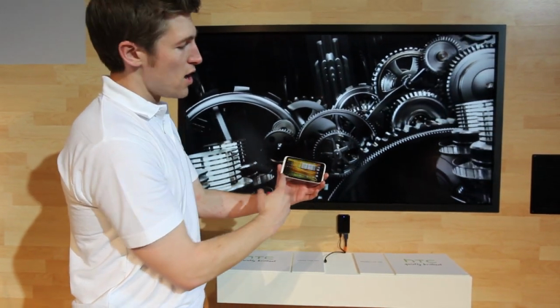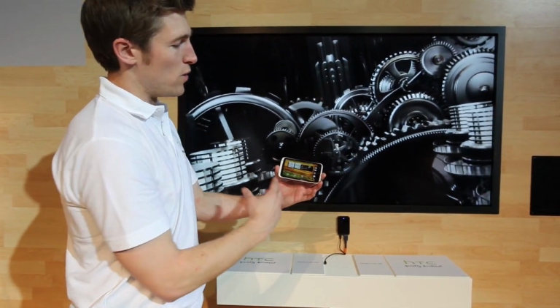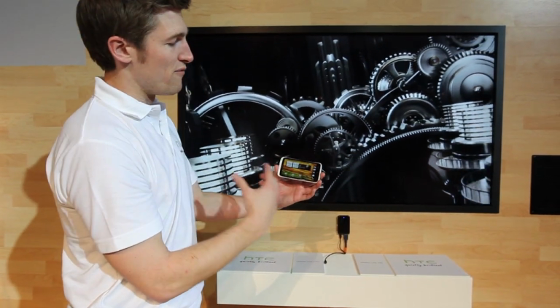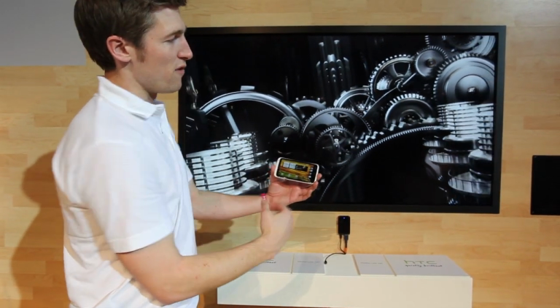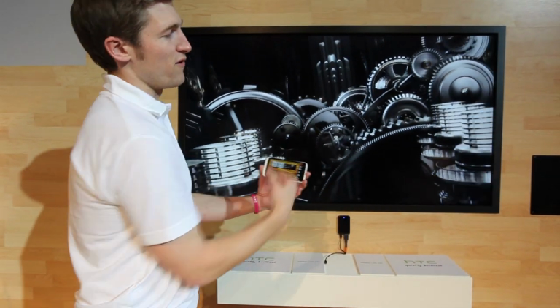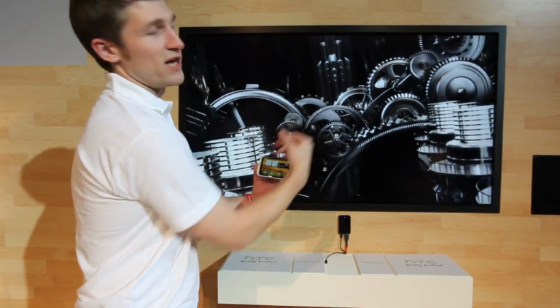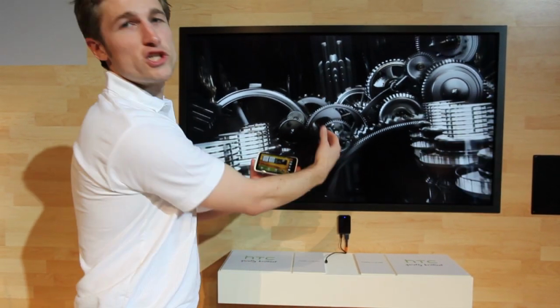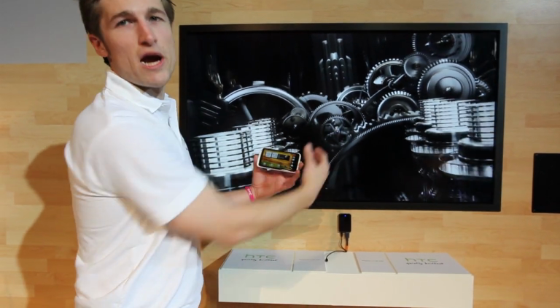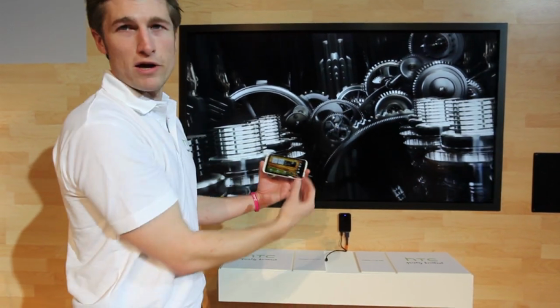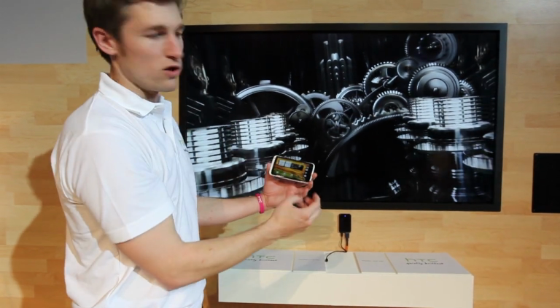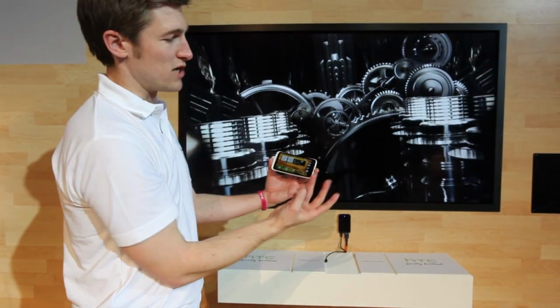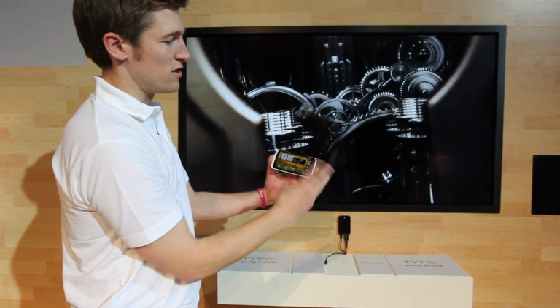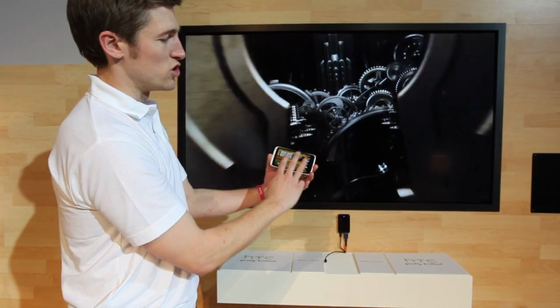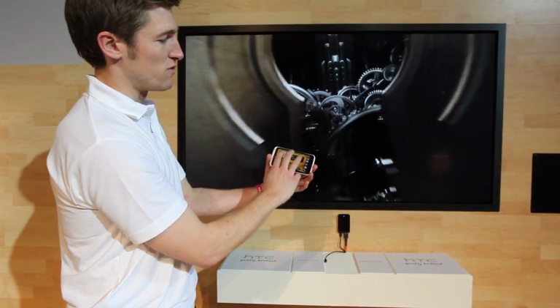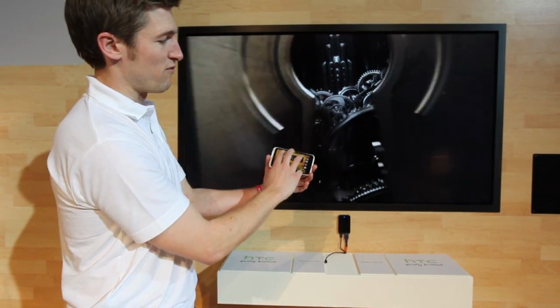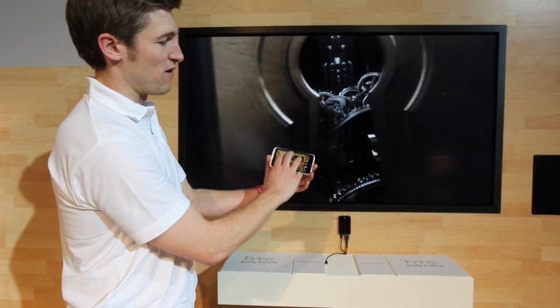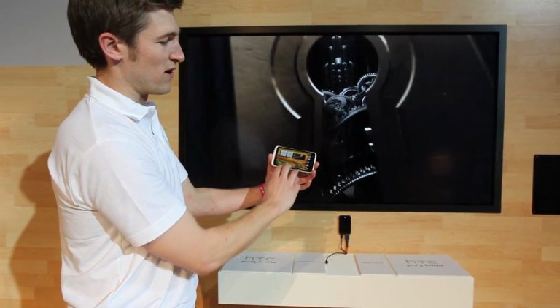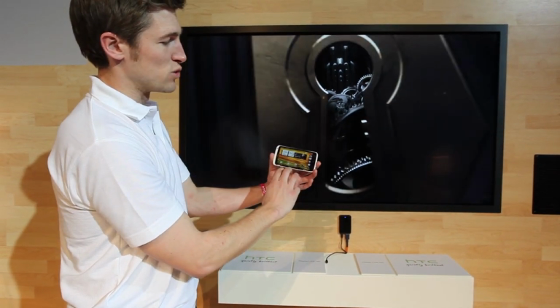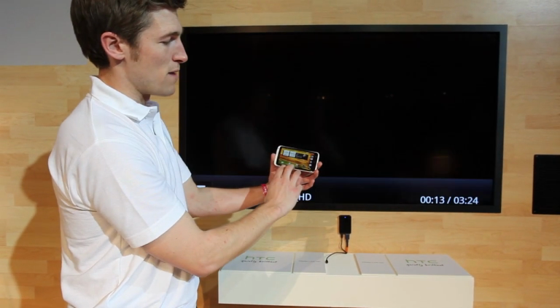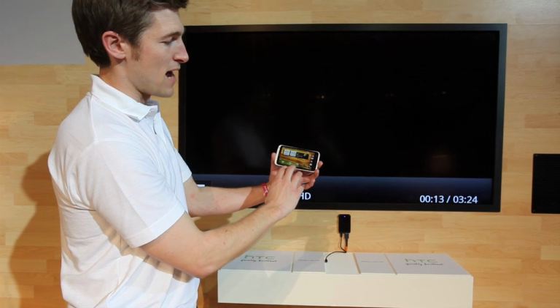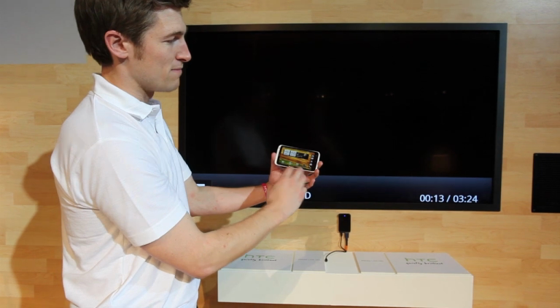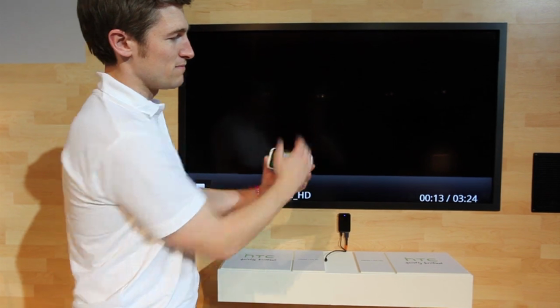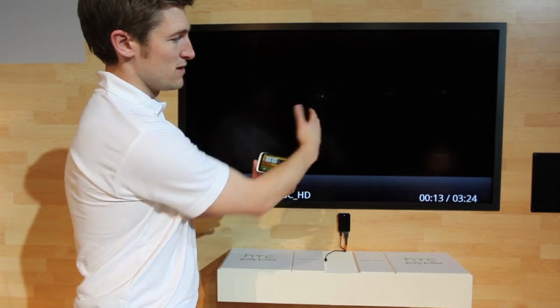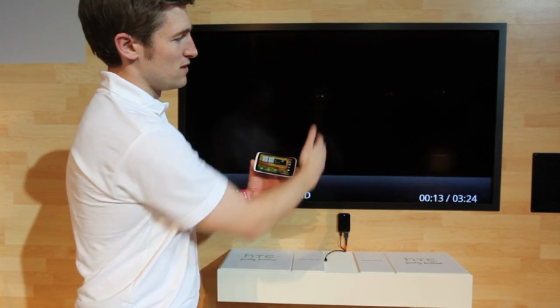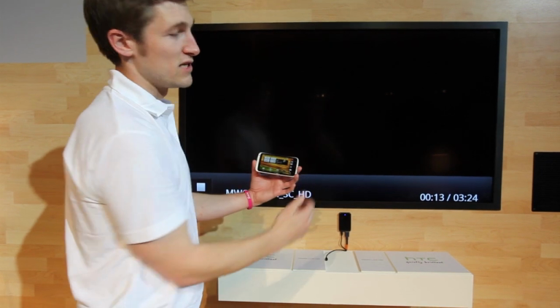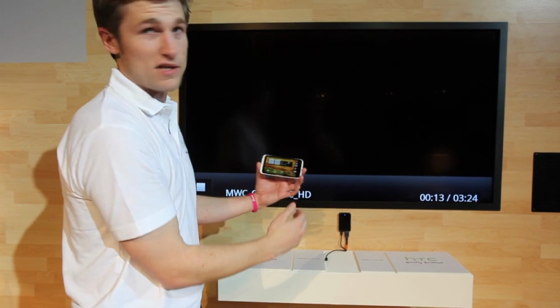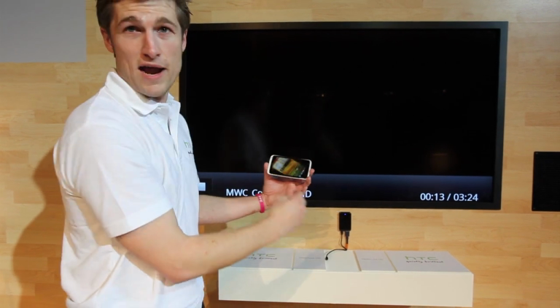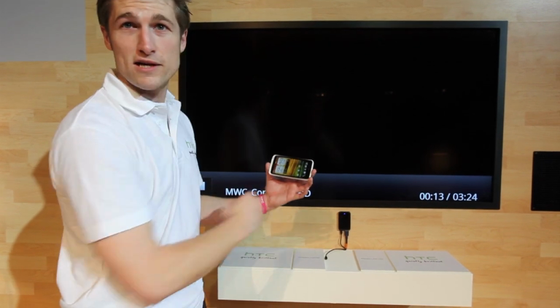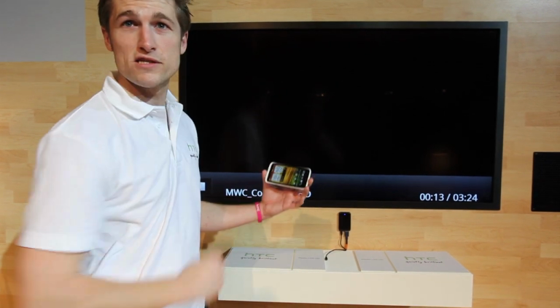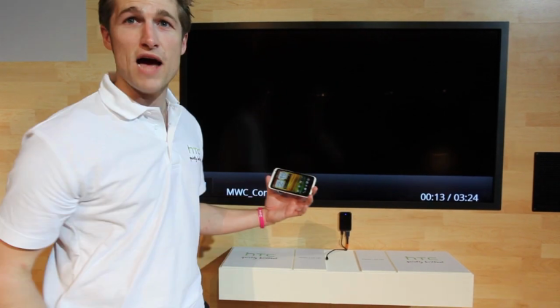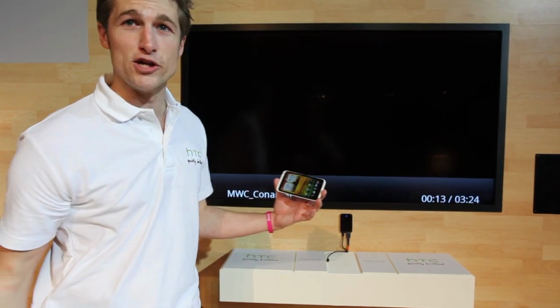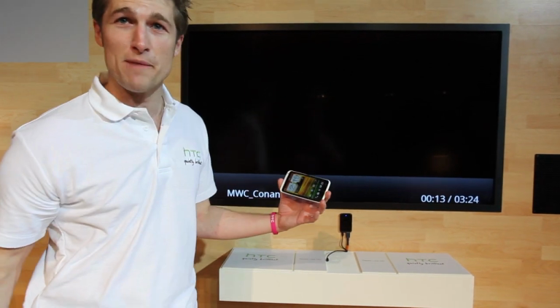Whenever we're finished sharing content, just three fingers swipe down — it disconnects and you're done.